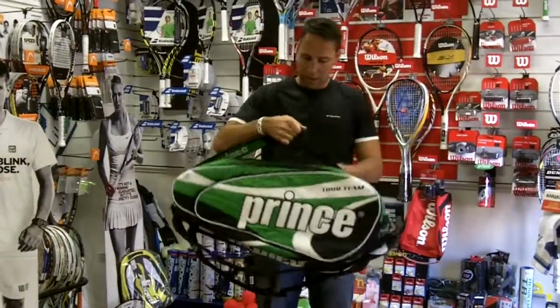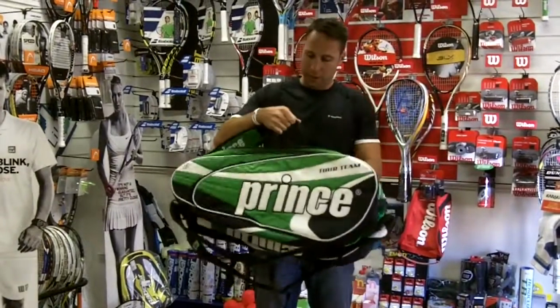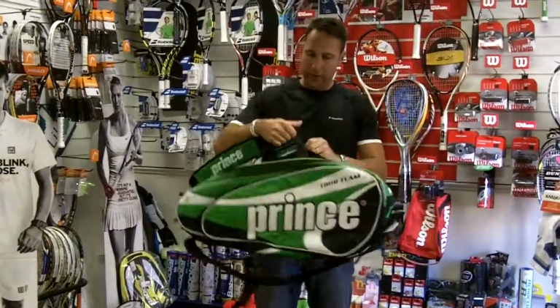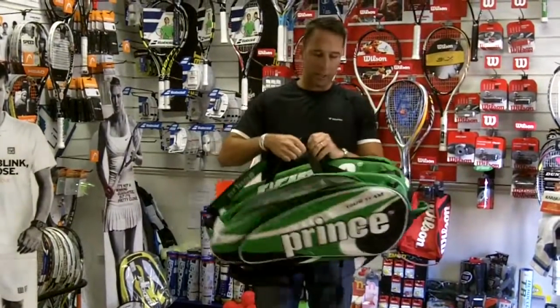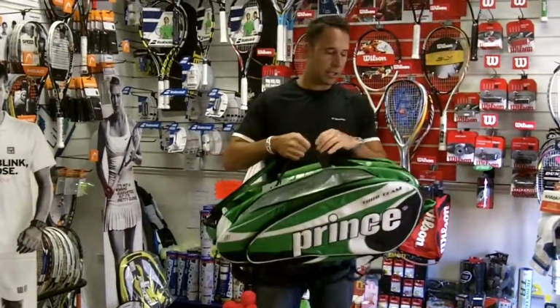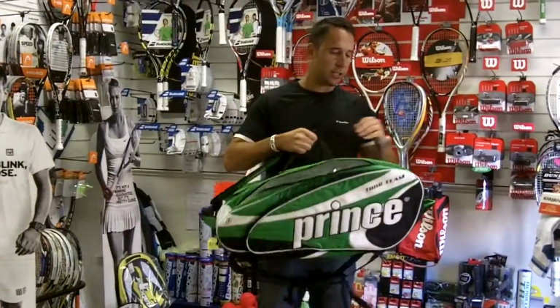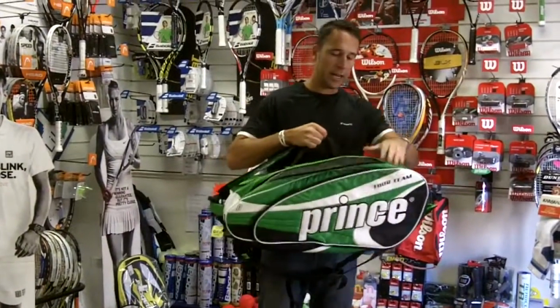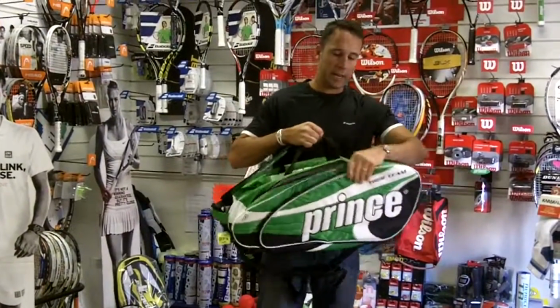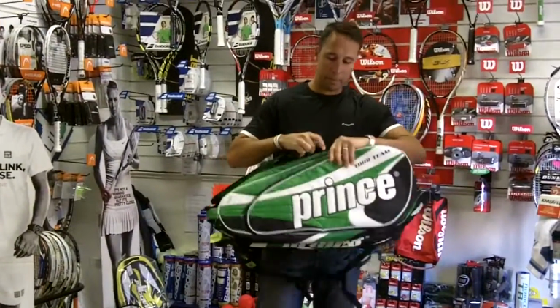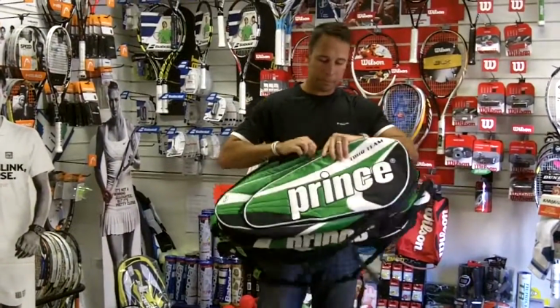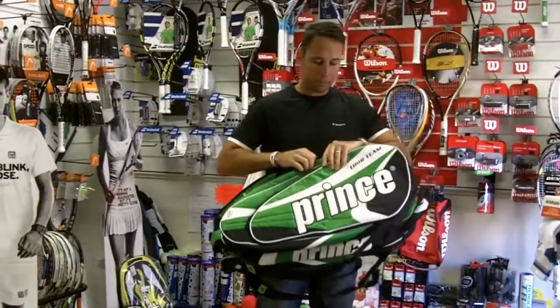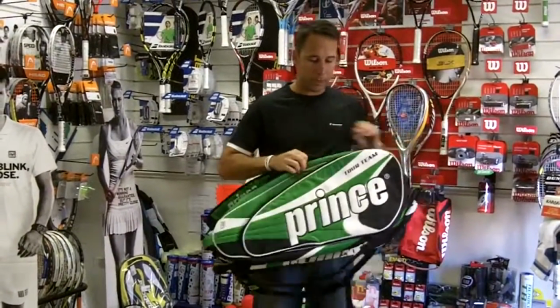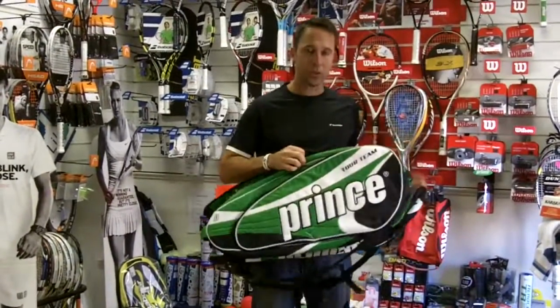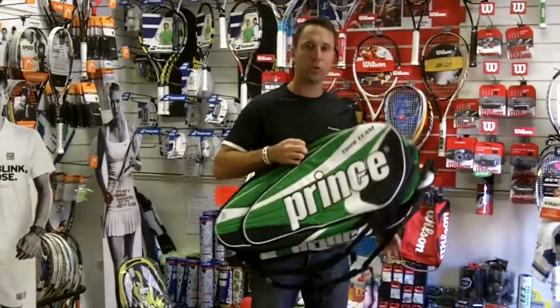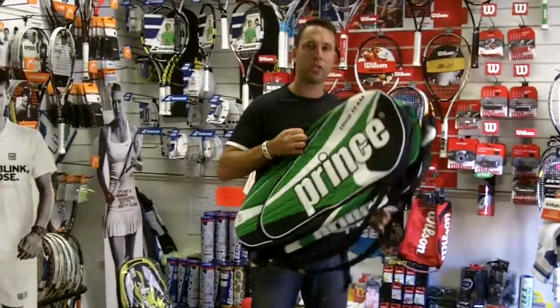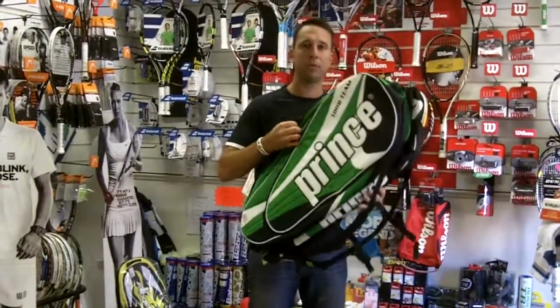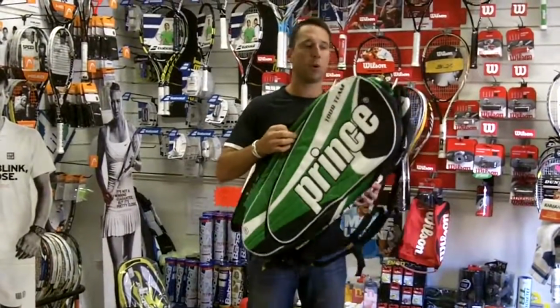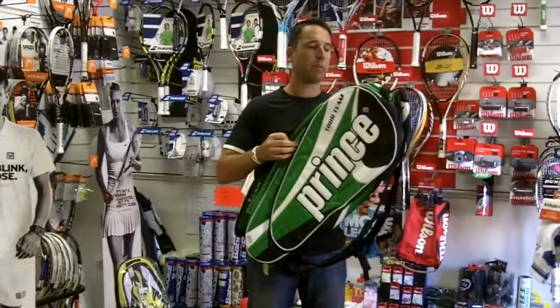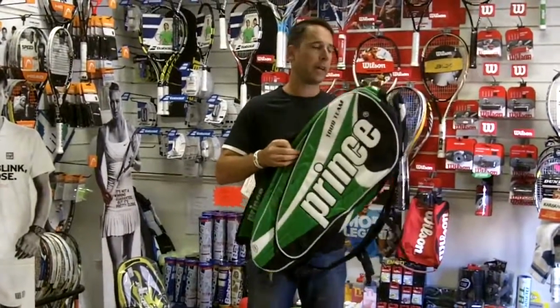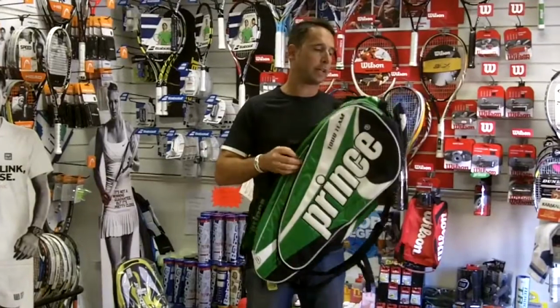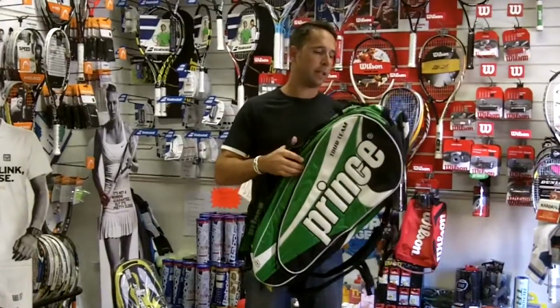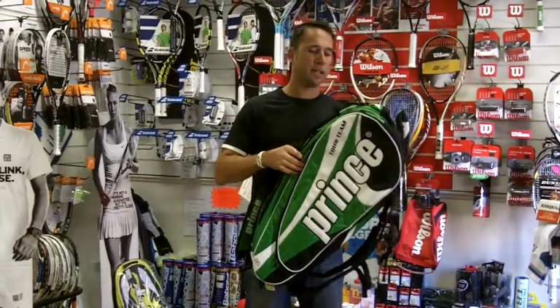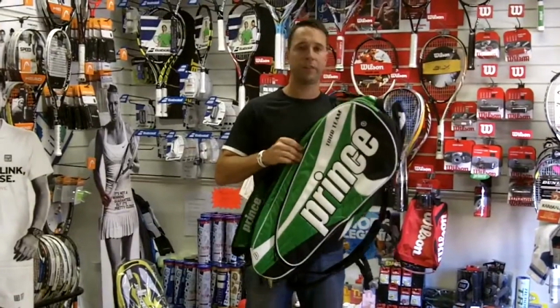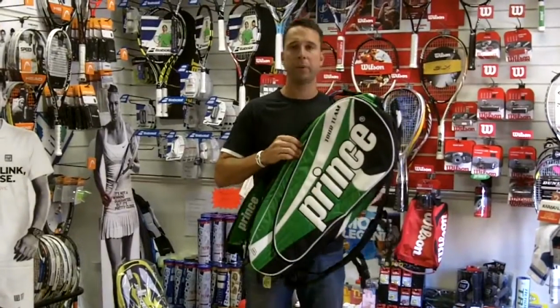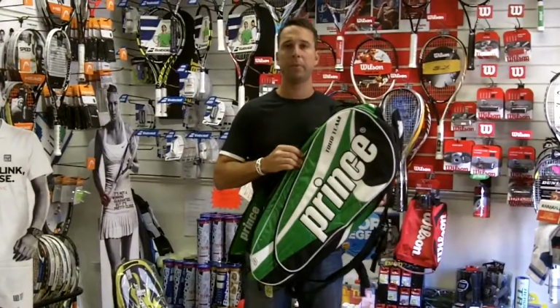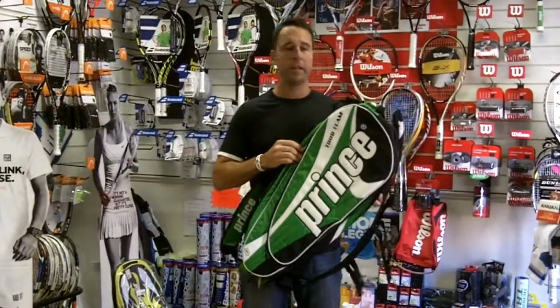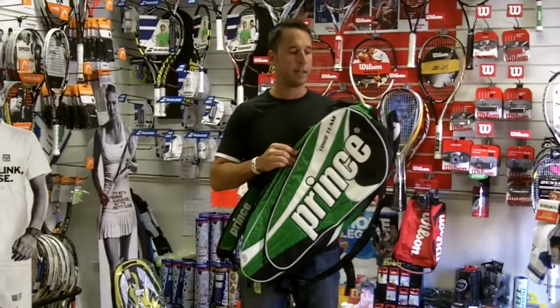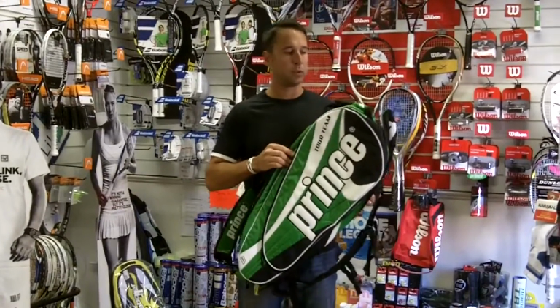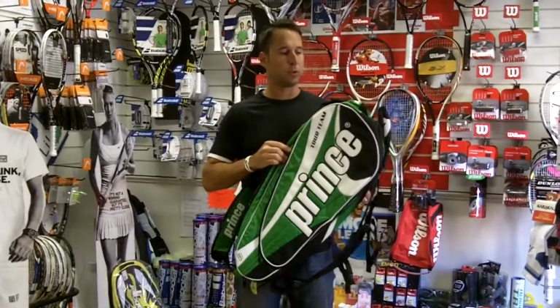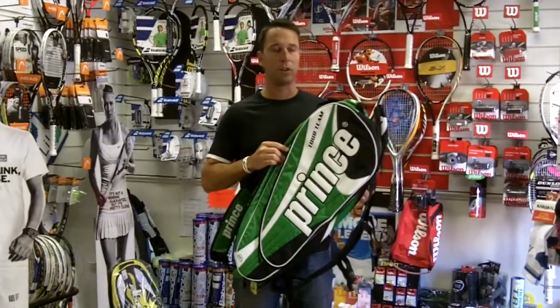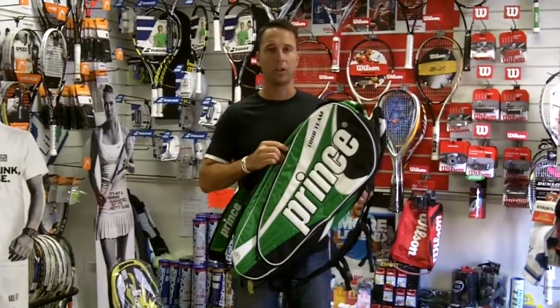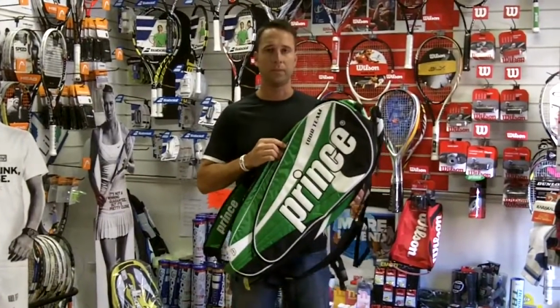So this is the Prince Tour Team 12 Pack, and it's available at pdhsports.com.